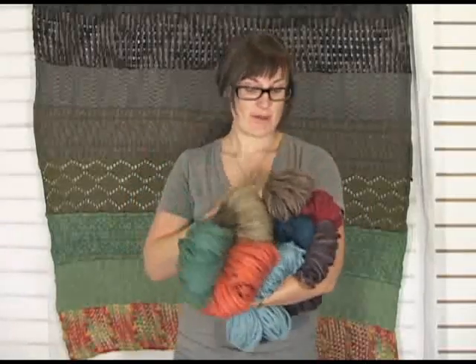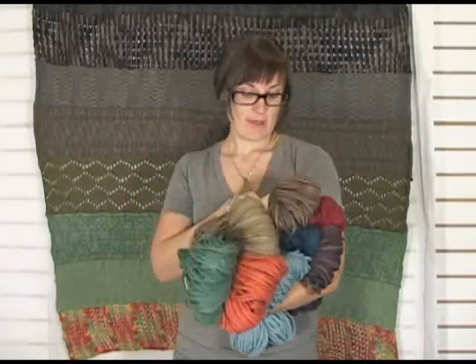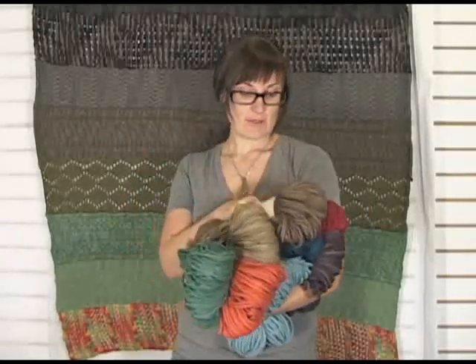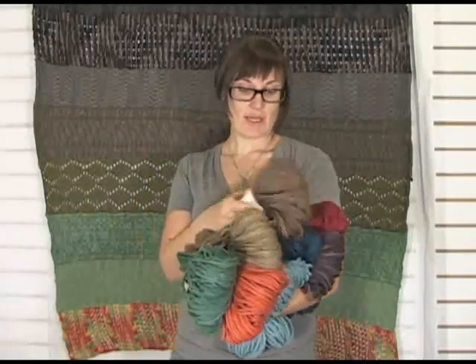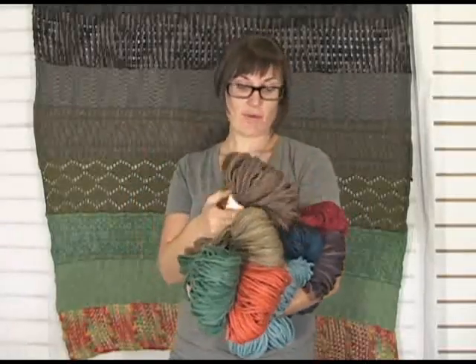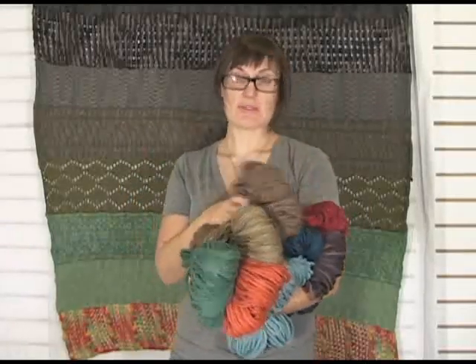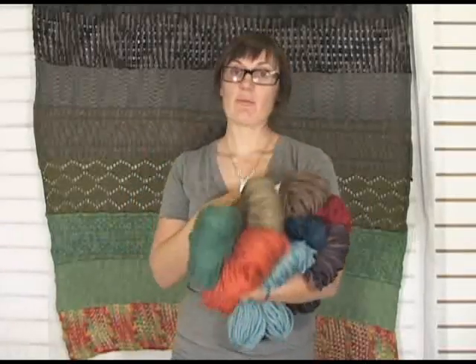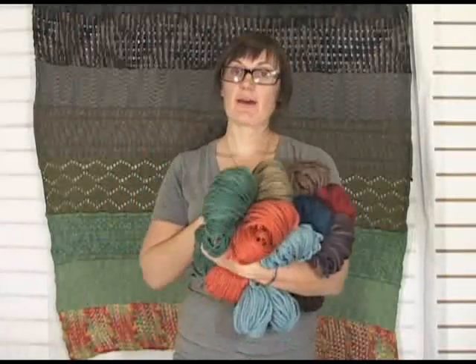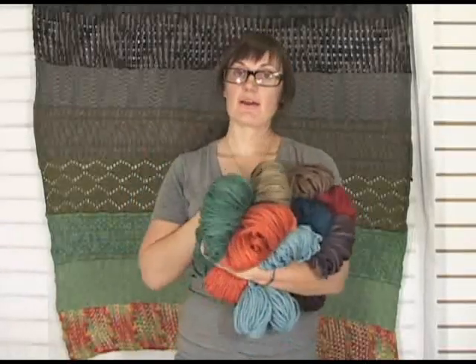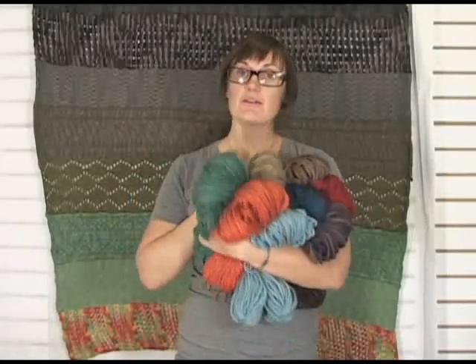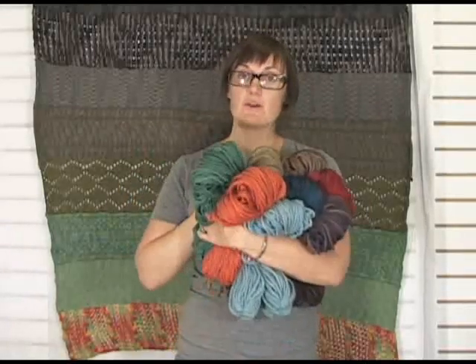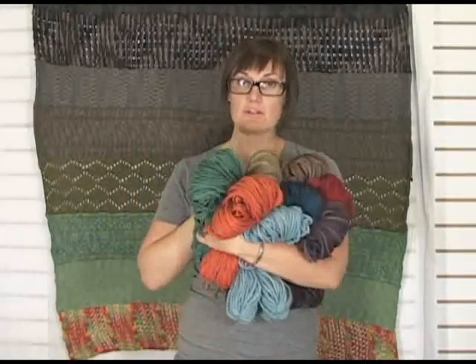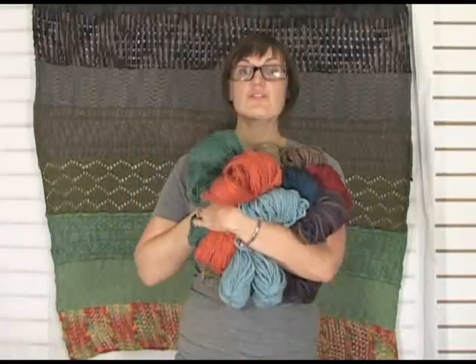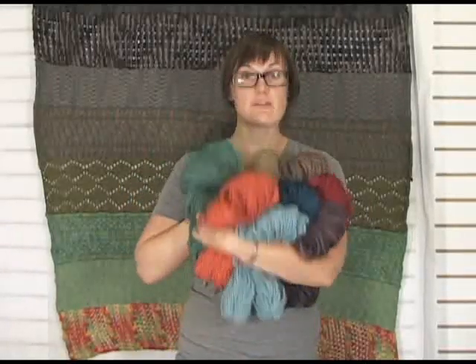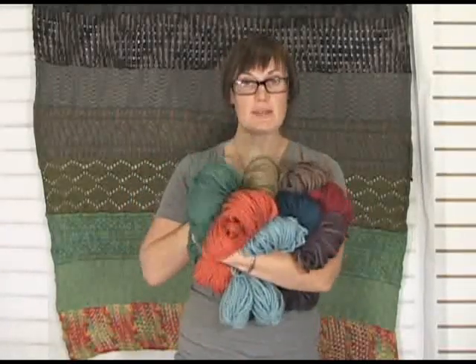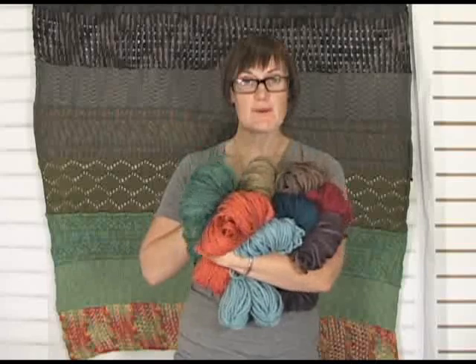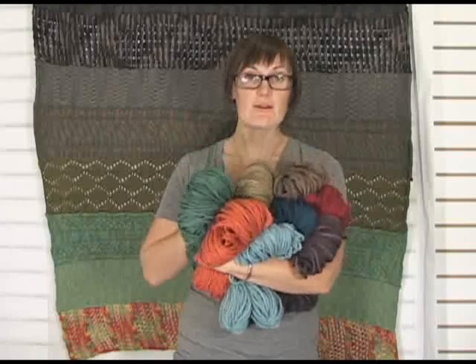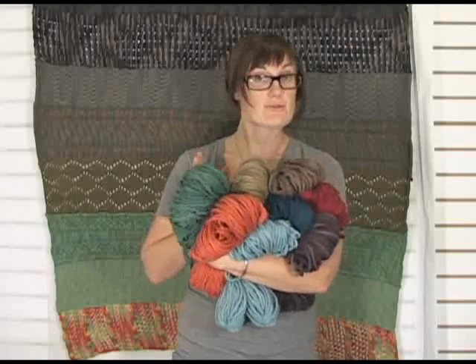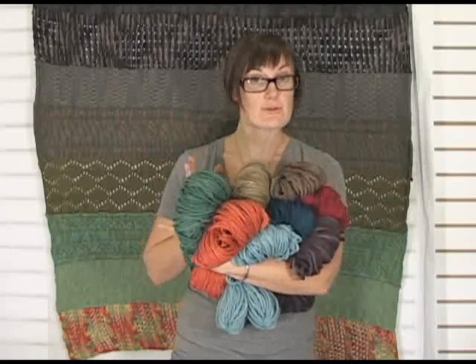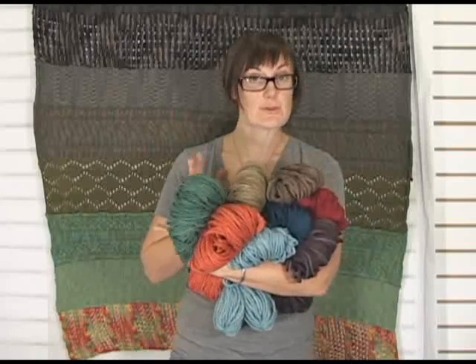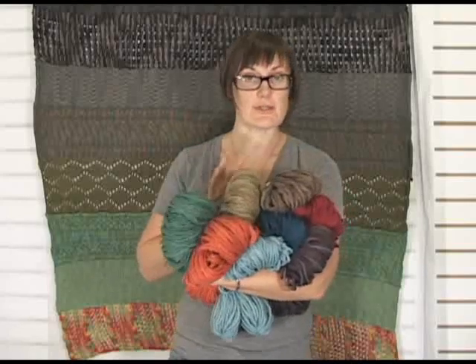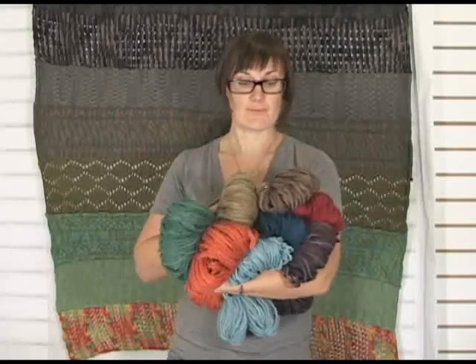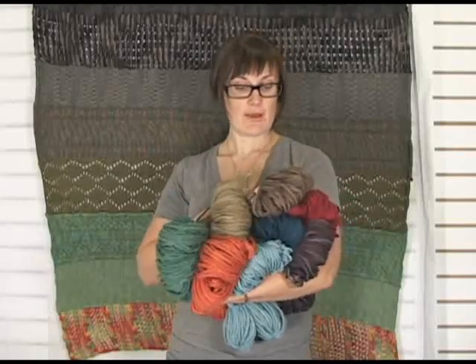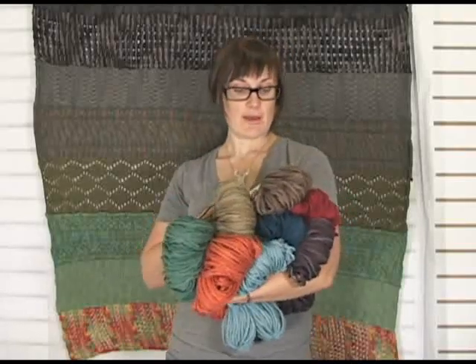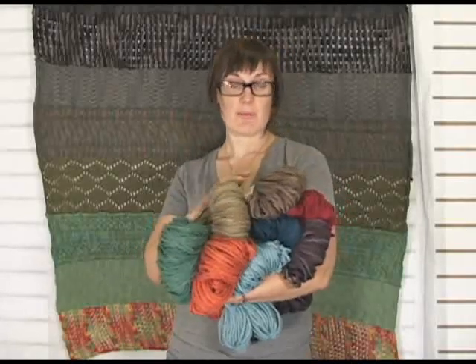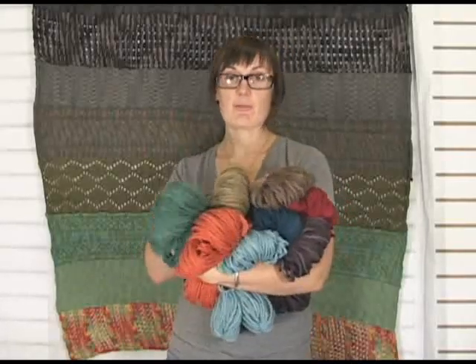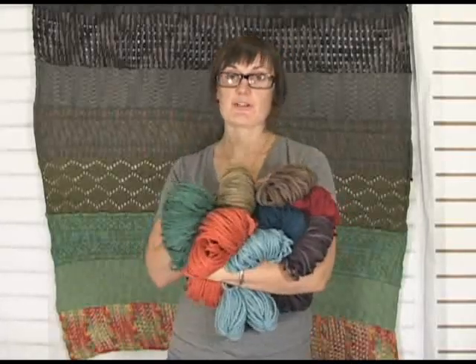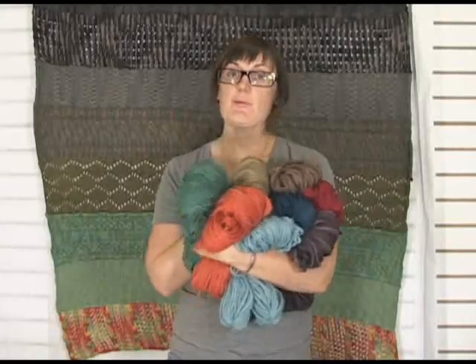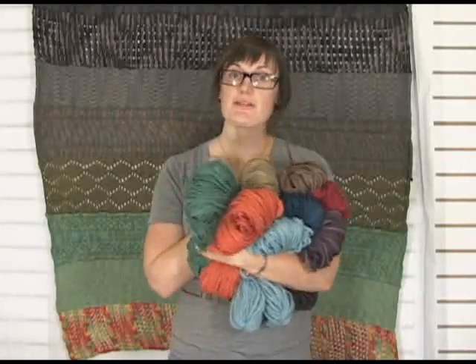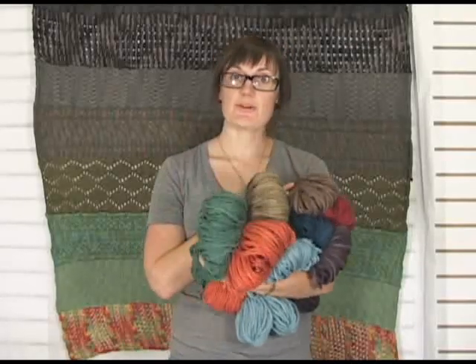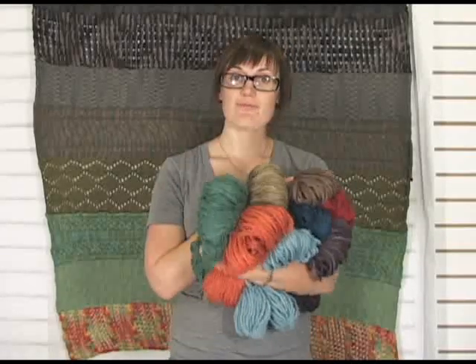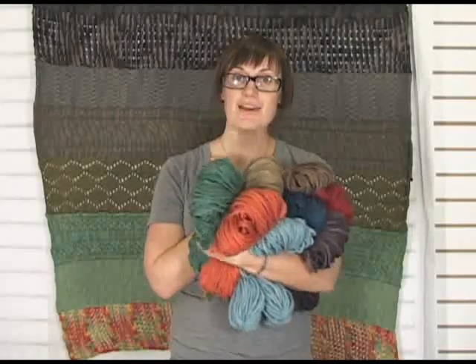So check out Misty Alpaca Tonus Chunky and also Tonus Worsted. I'm Amber at JimmyBeansWool. Bye!